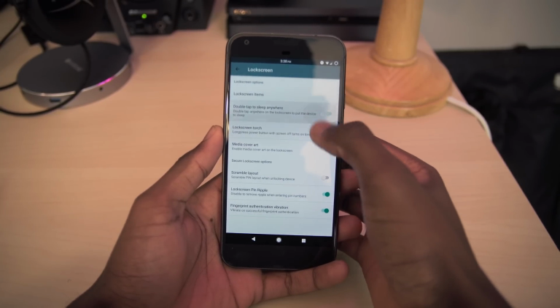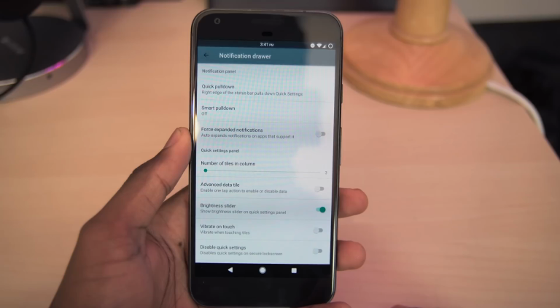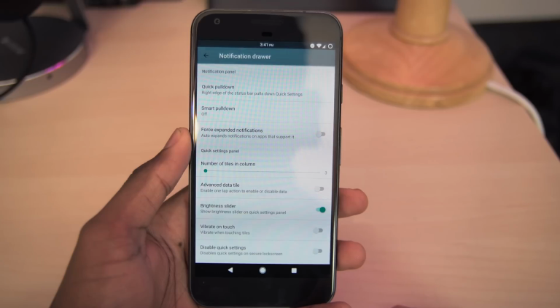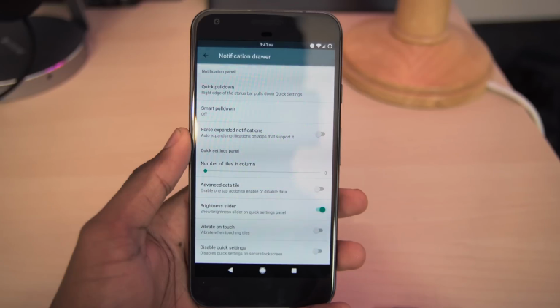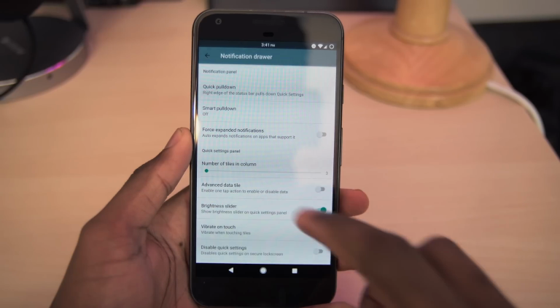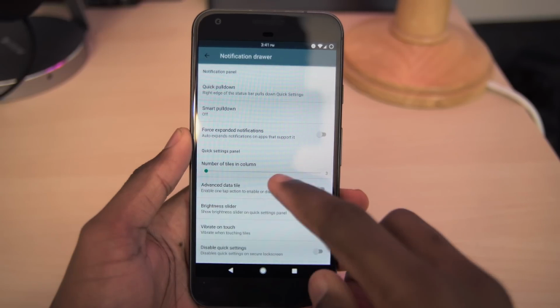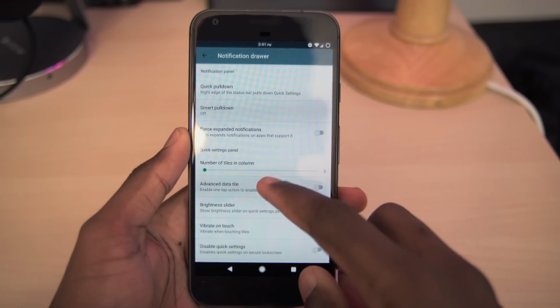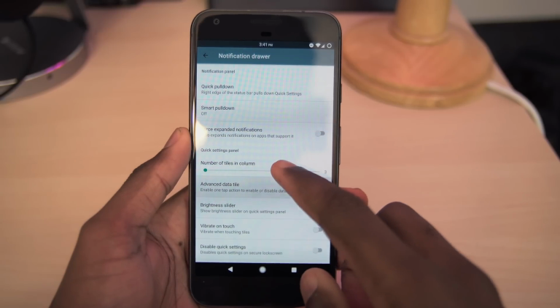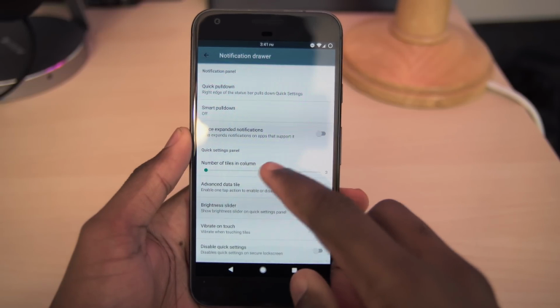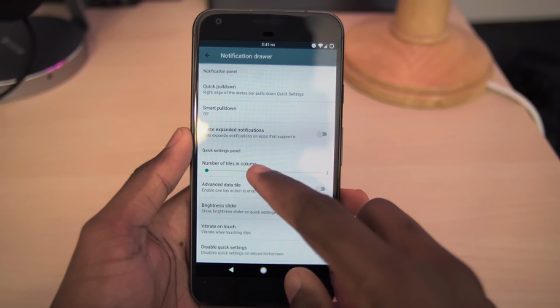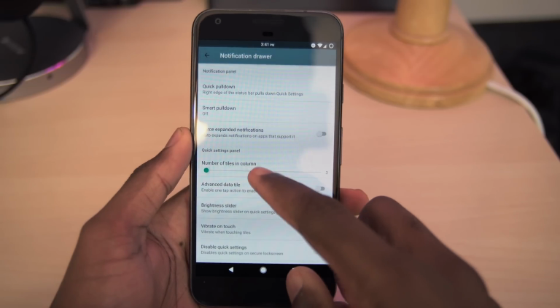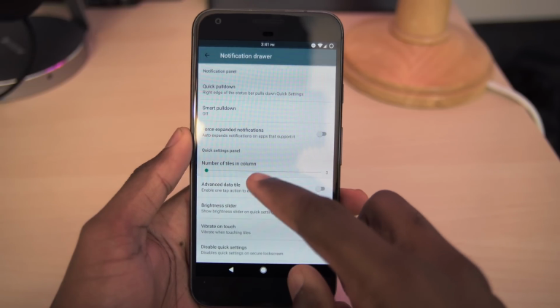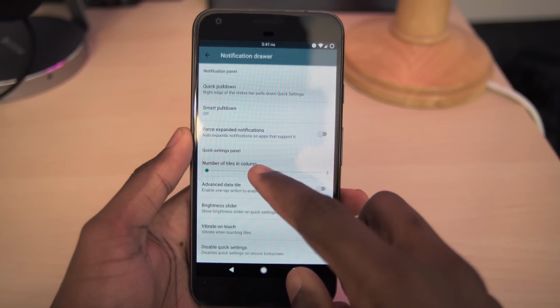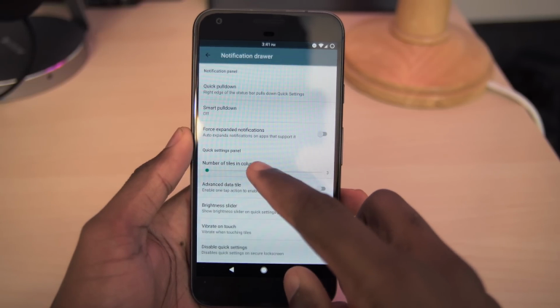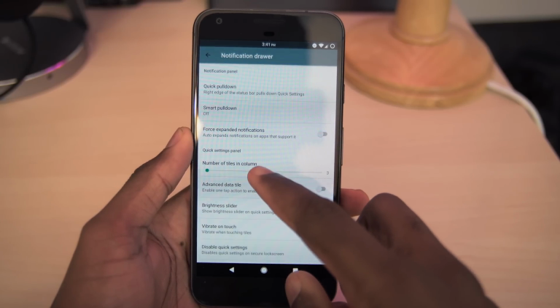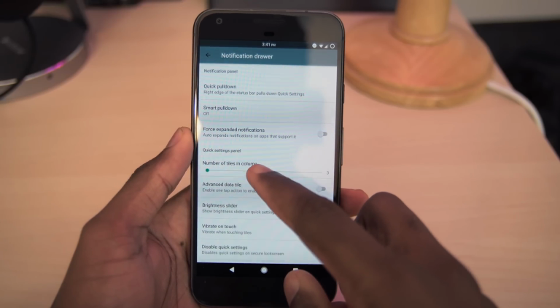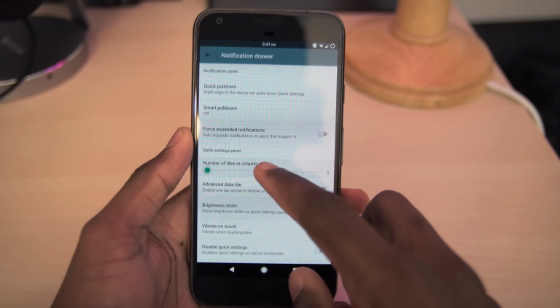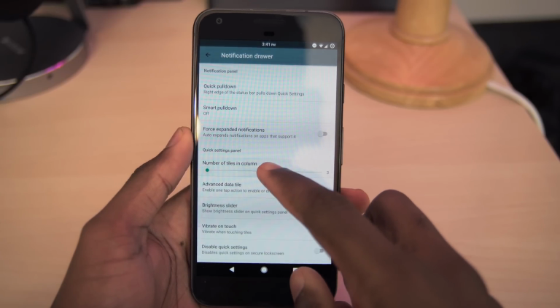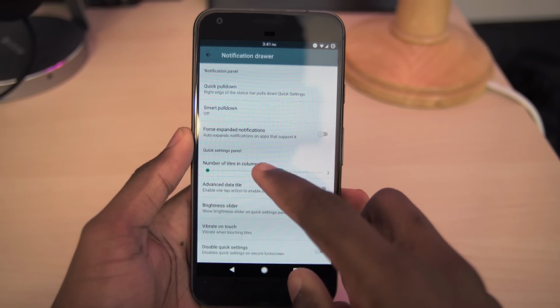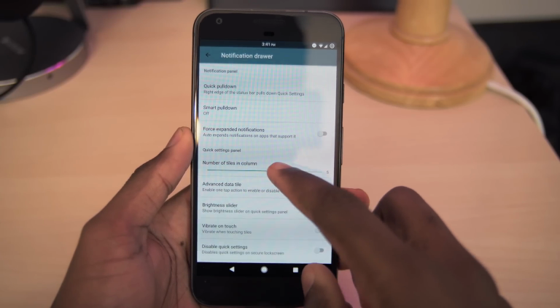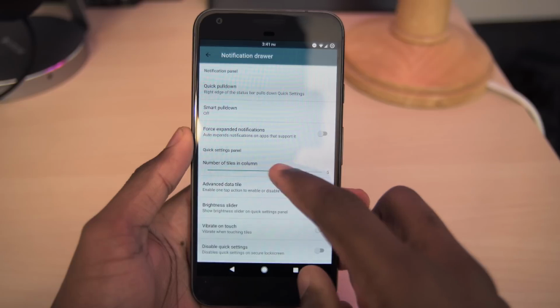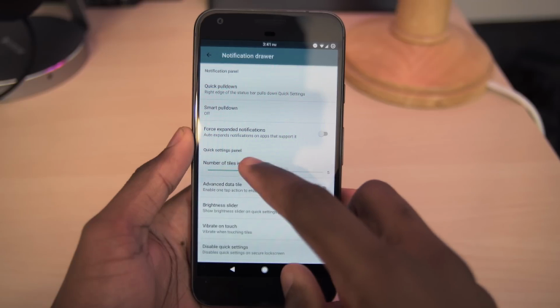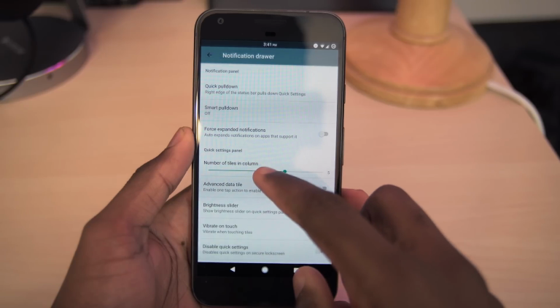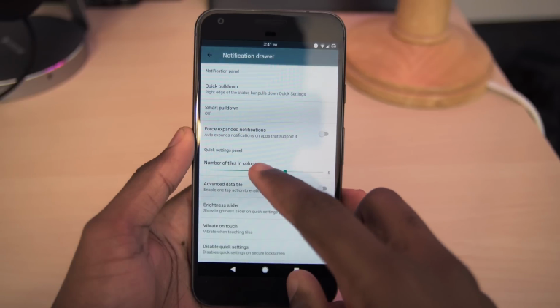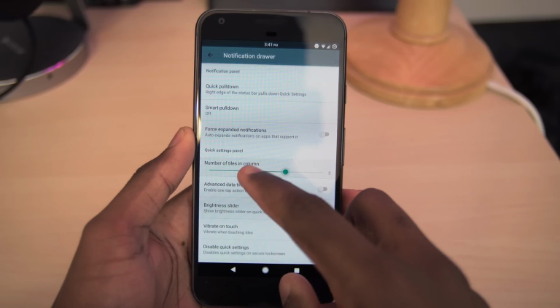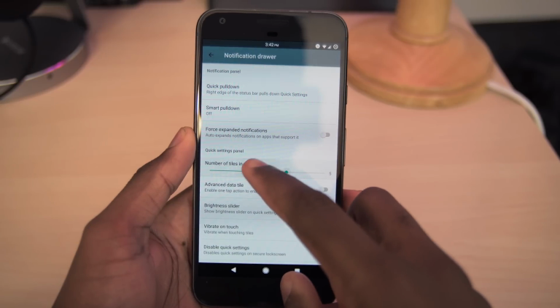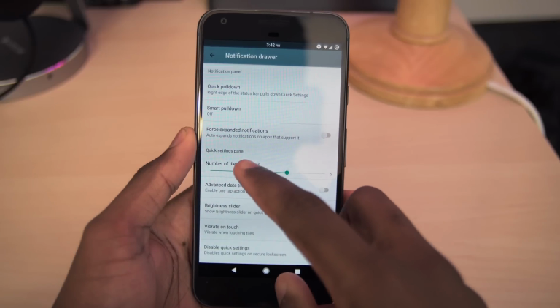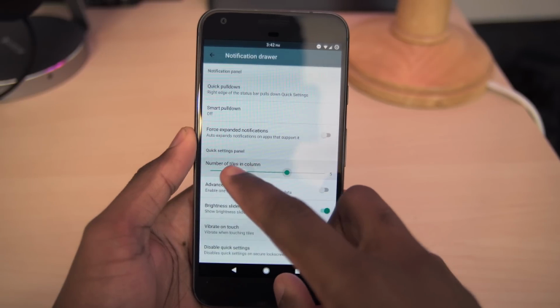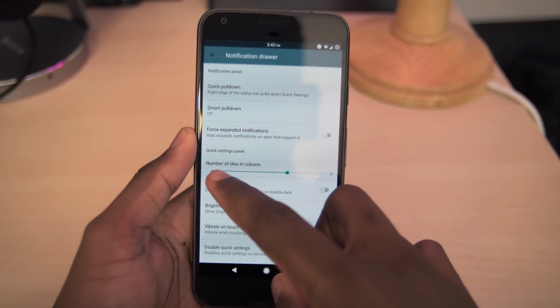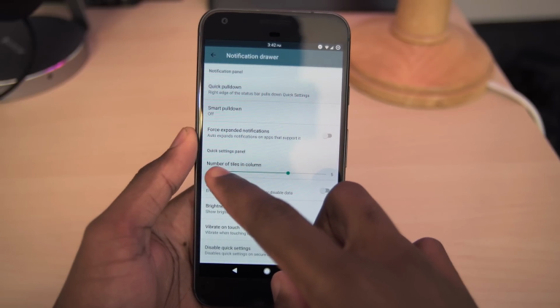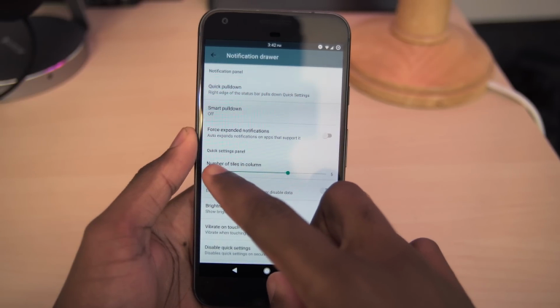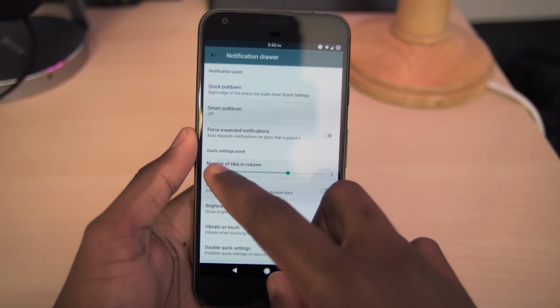You also have some settings for the notification drawer. You can enable quick pulldown, smart pulldown, and edit the number of tiles we have in the notification drawer.